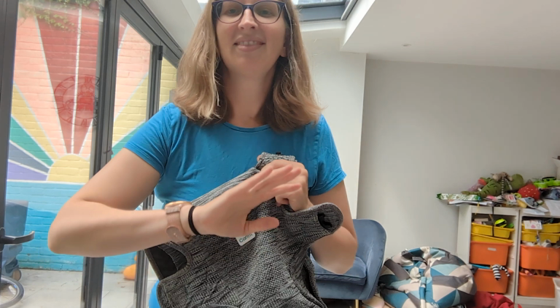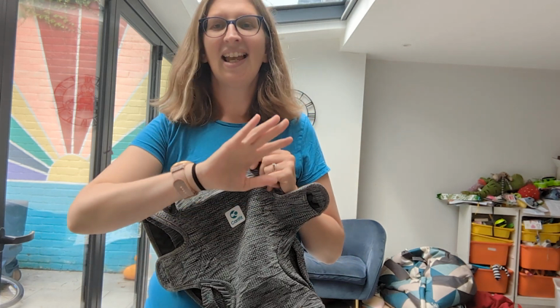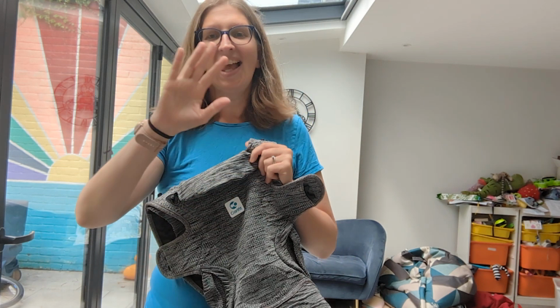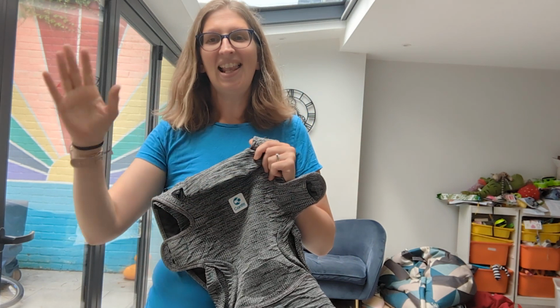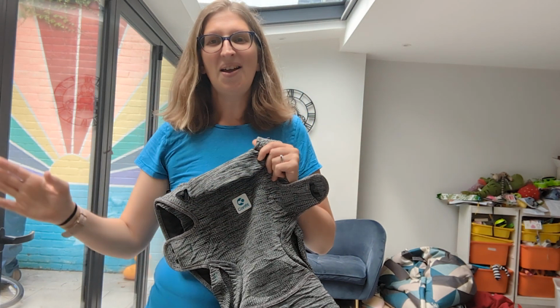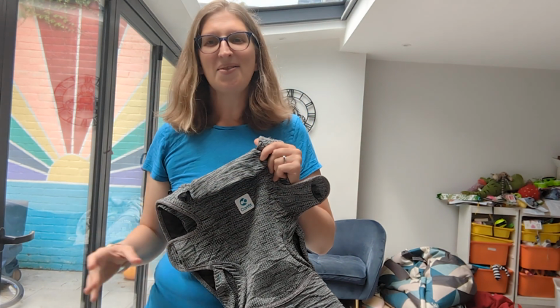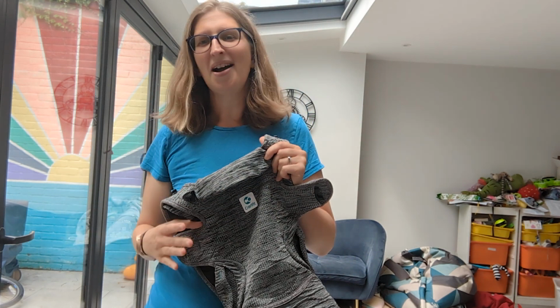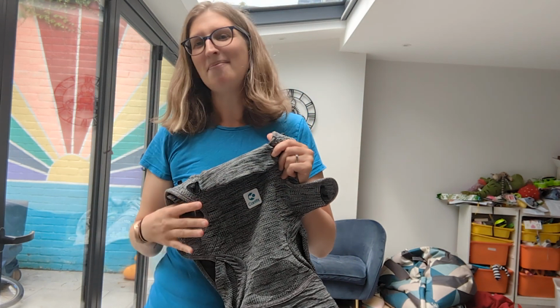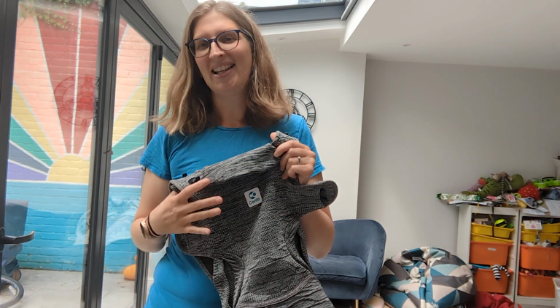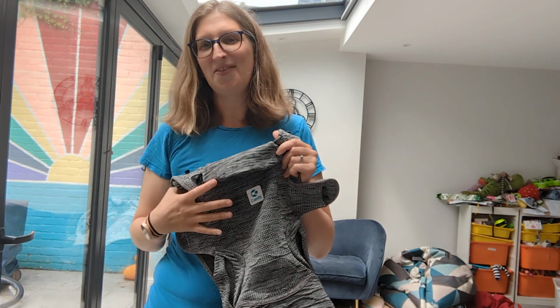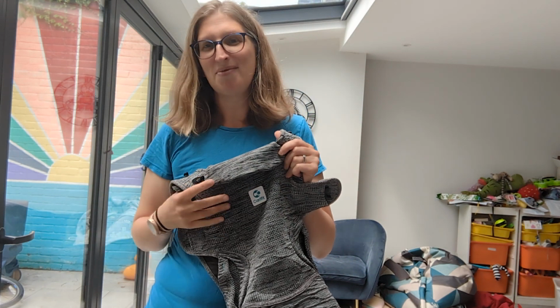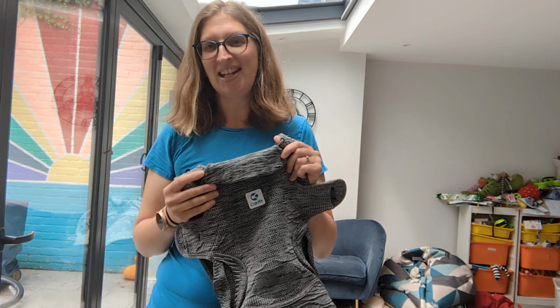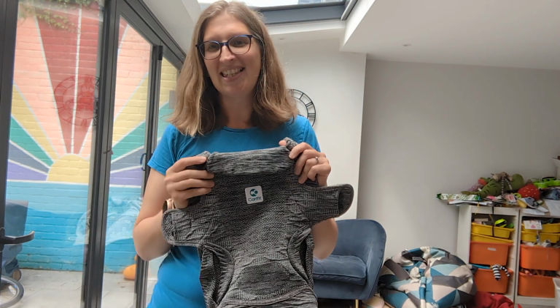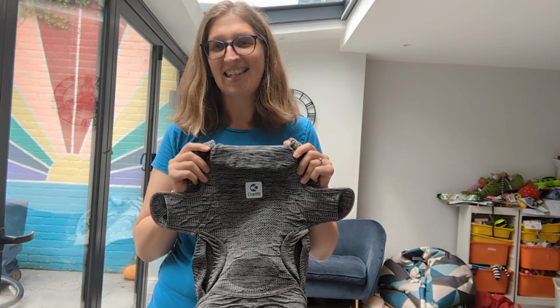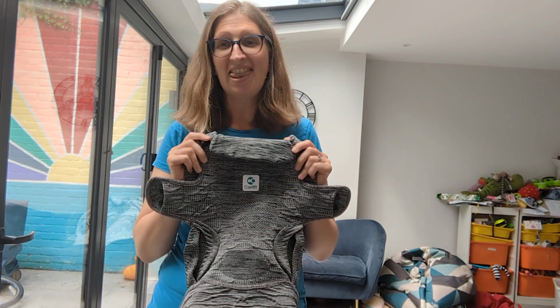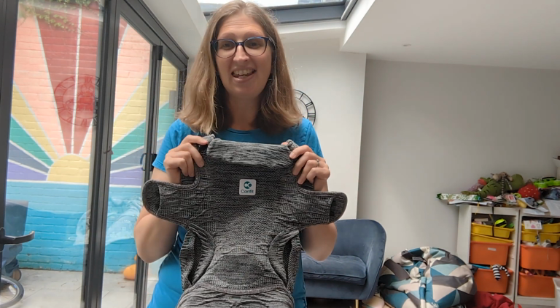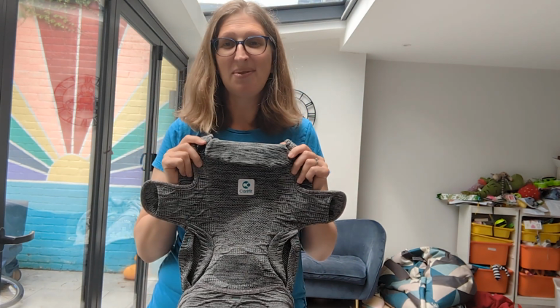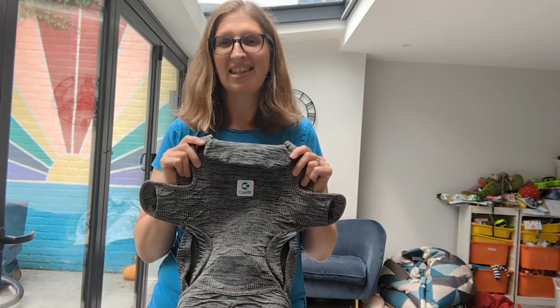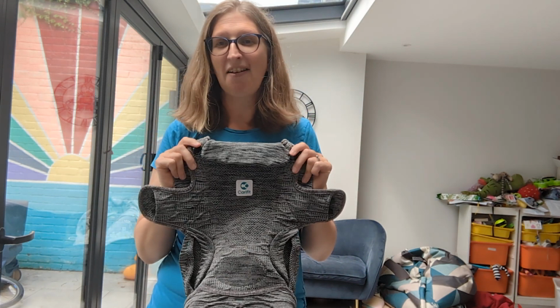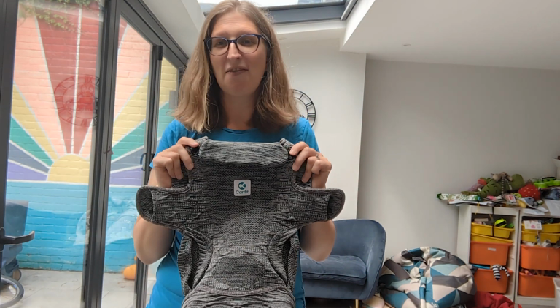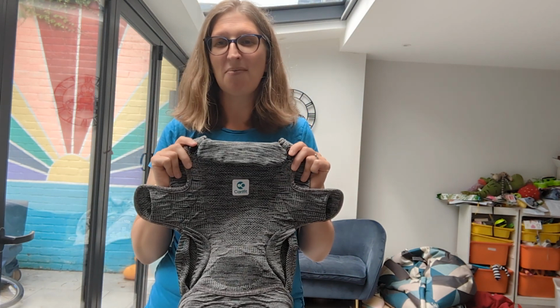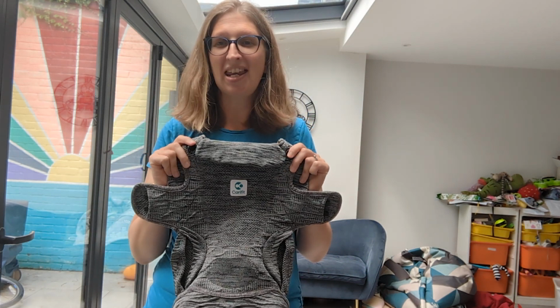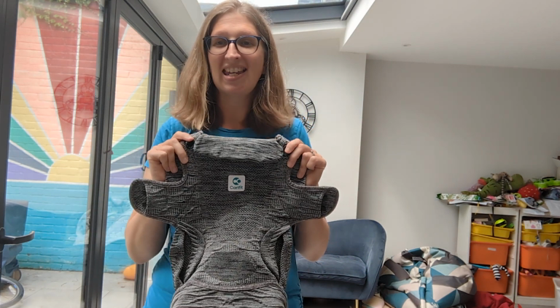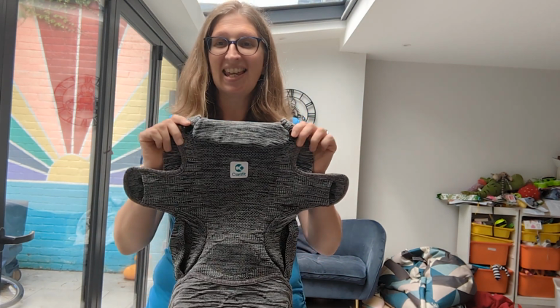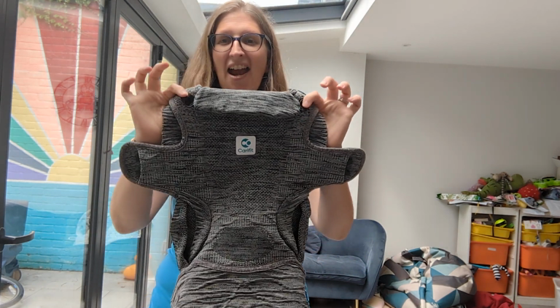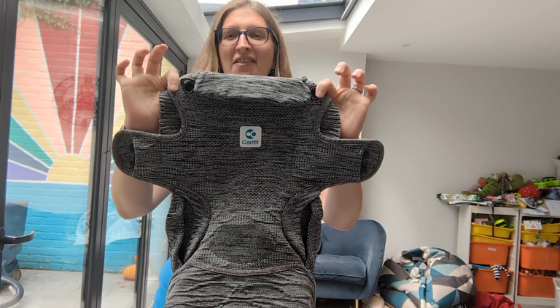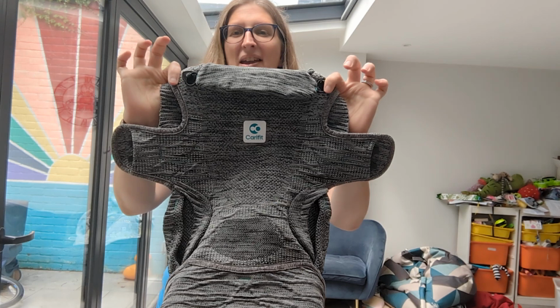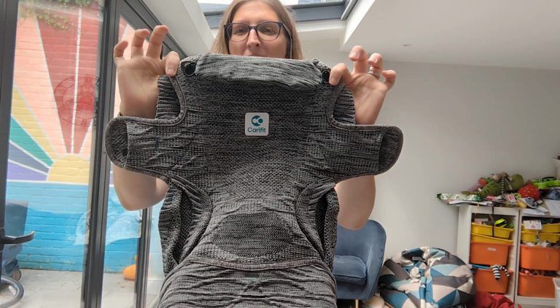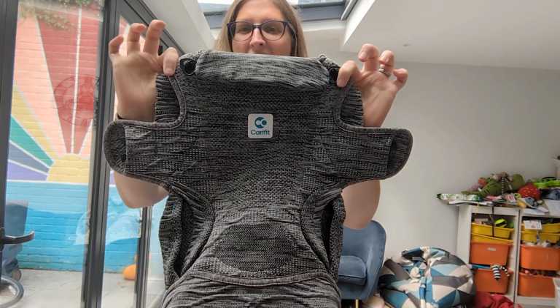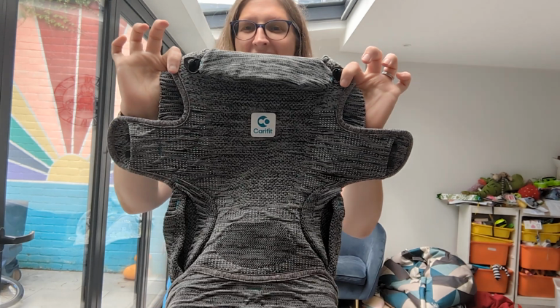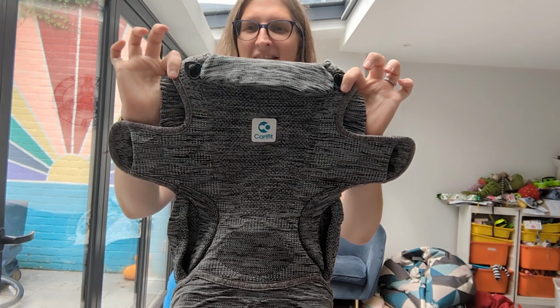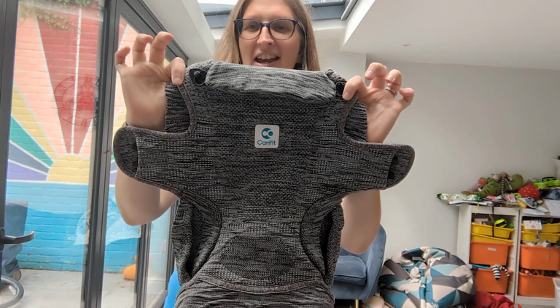Hello, I'm Madeline from Sheen Slings and this week's Carrier of the Week is the CarryFit Plus Carrier.